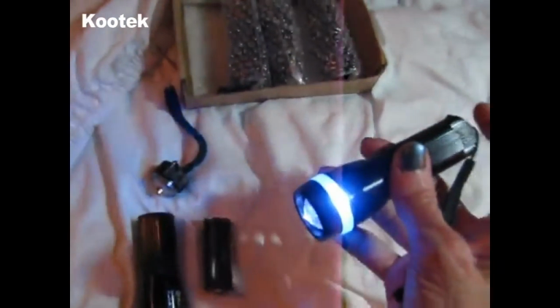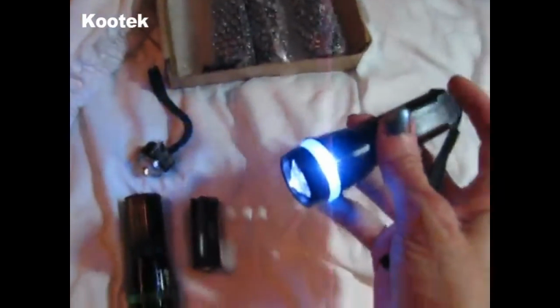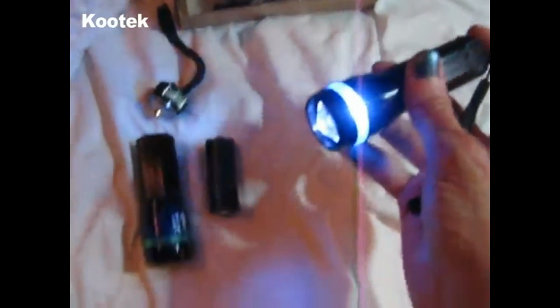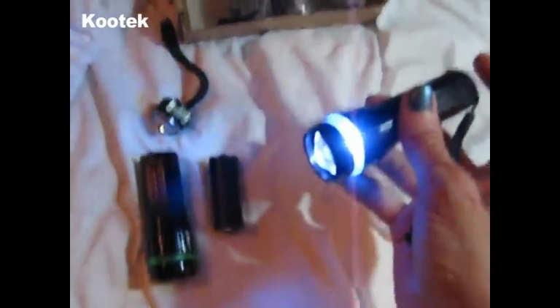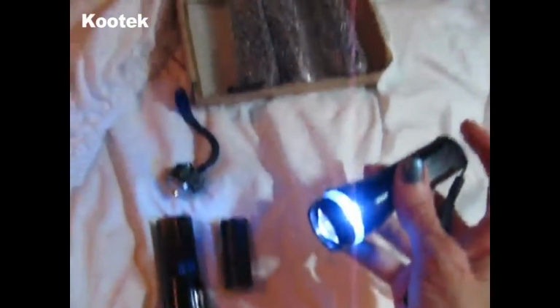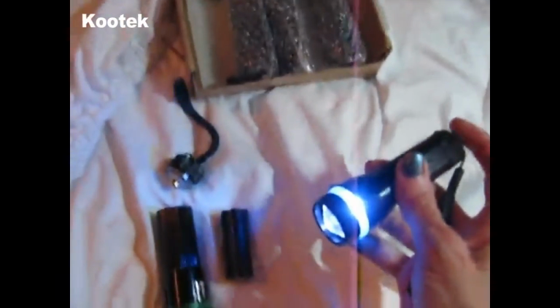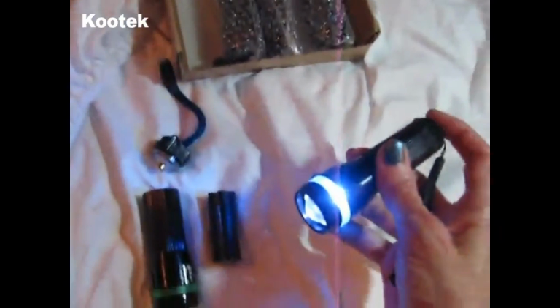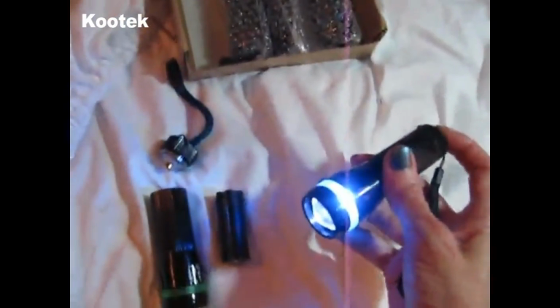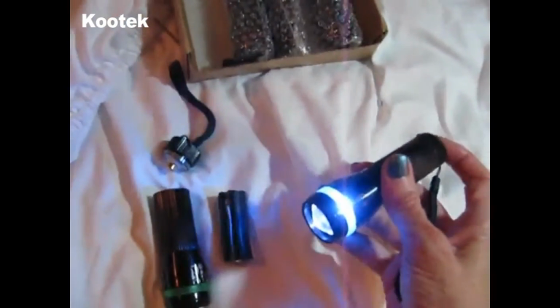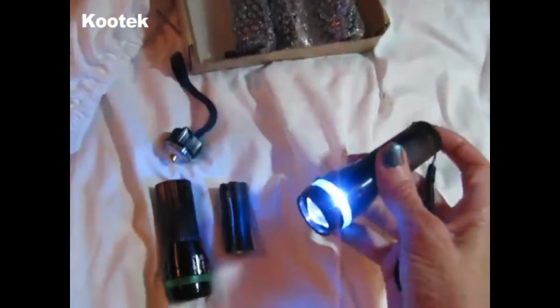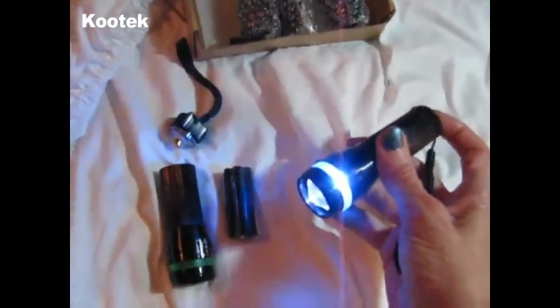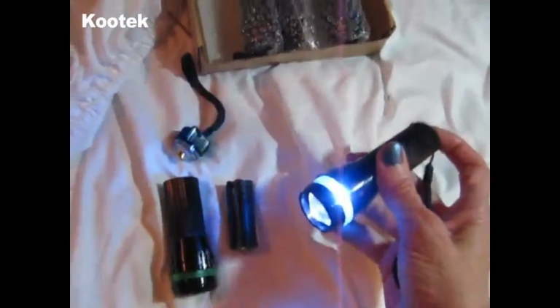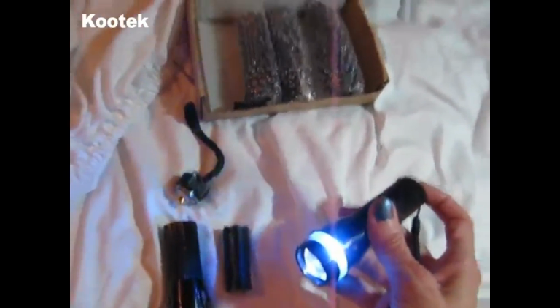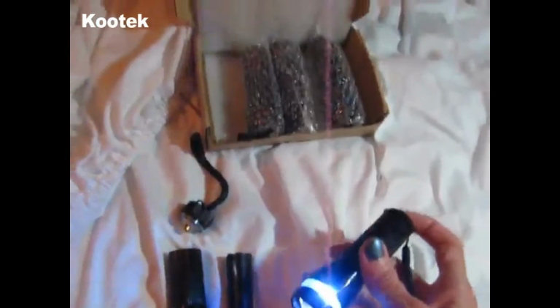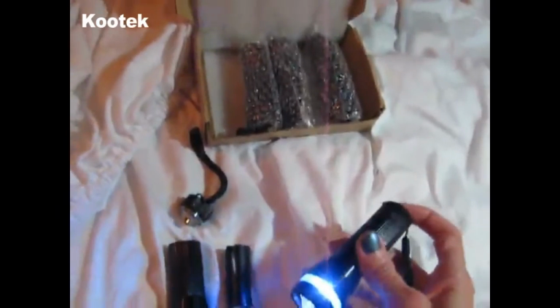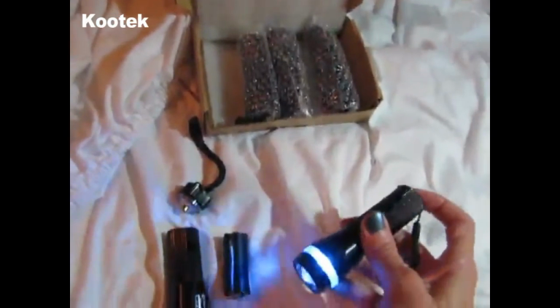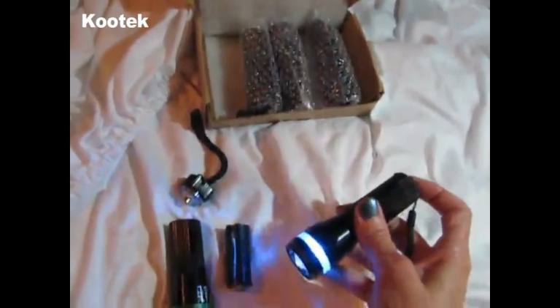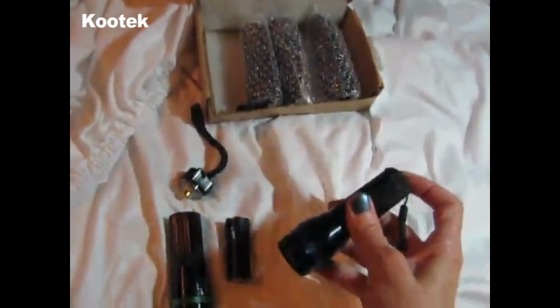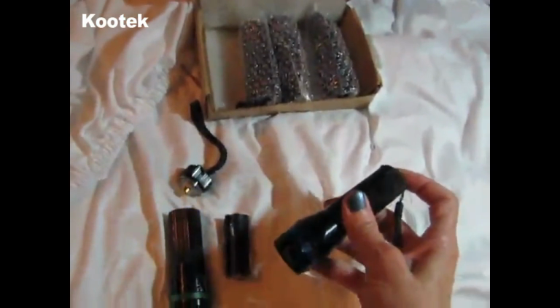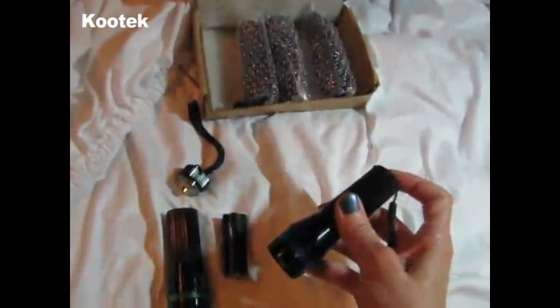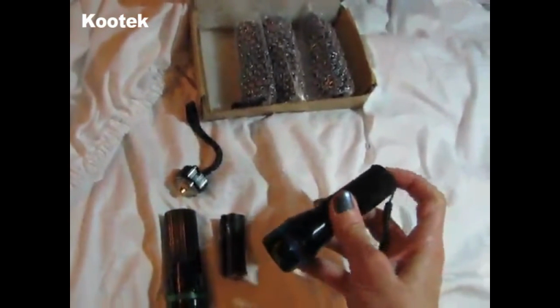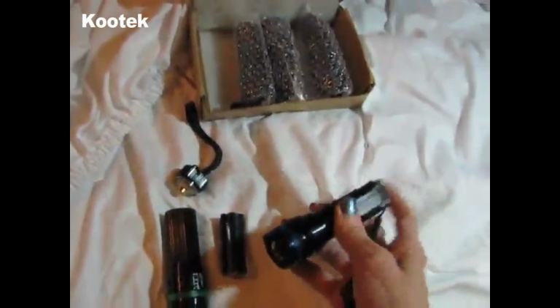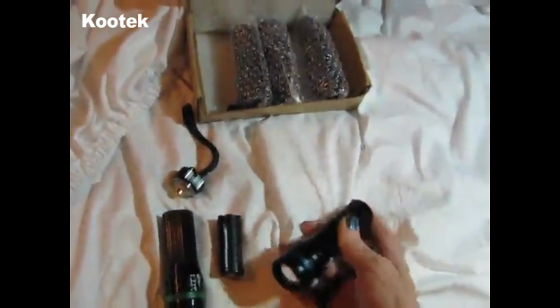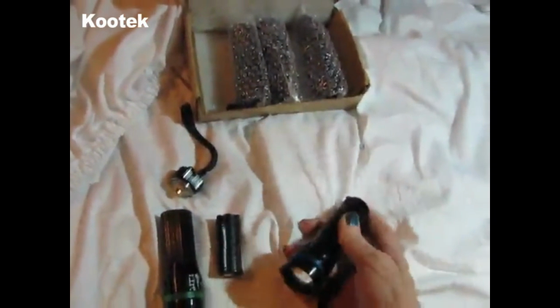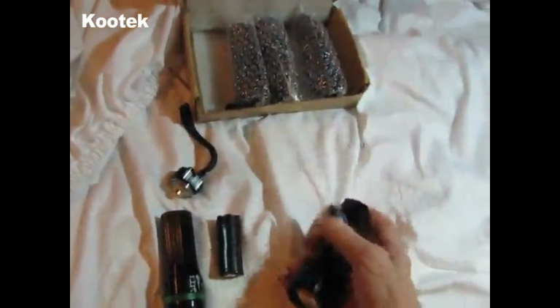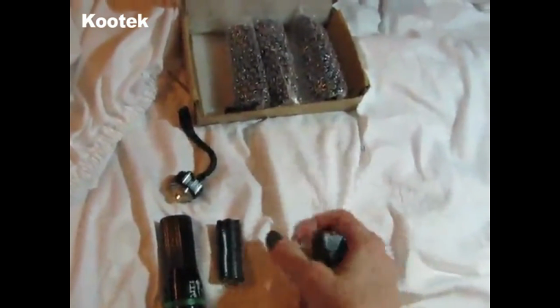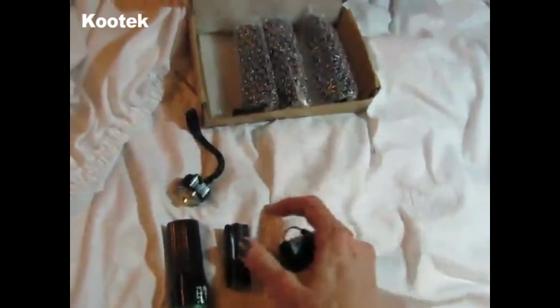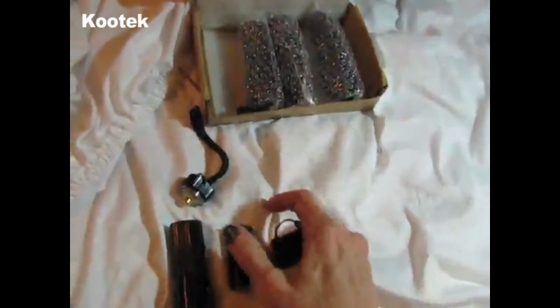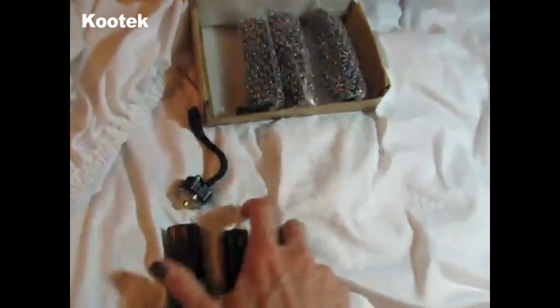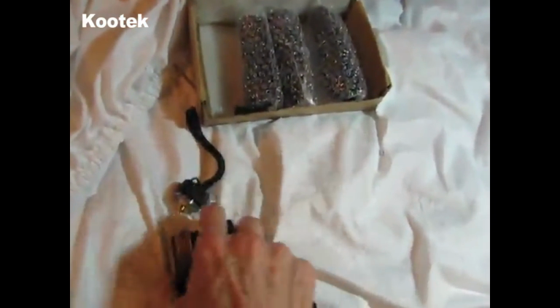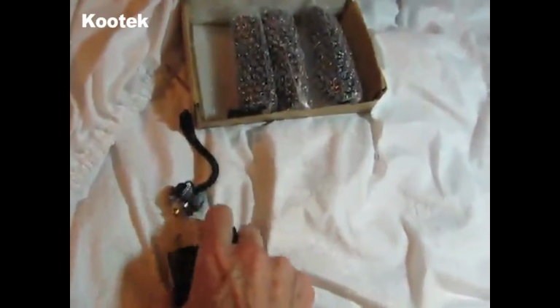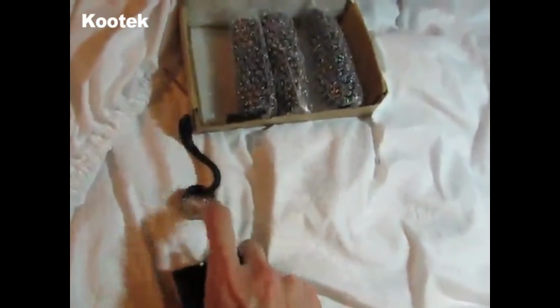But you have five of them — great for hurricane season.